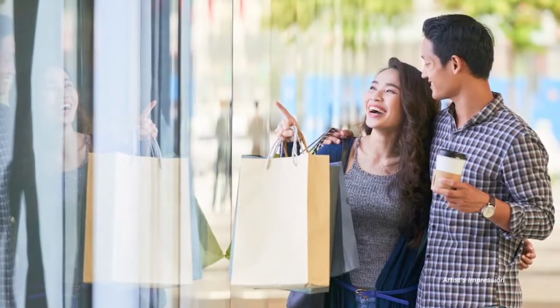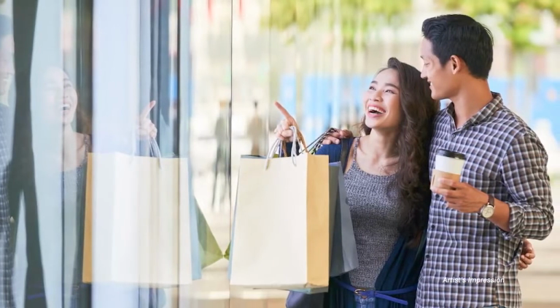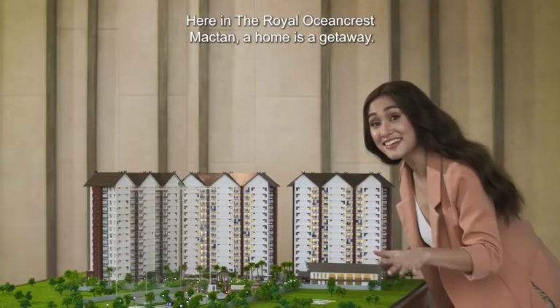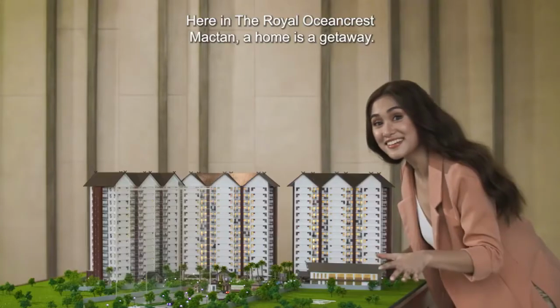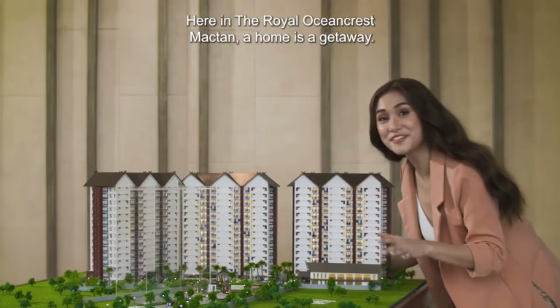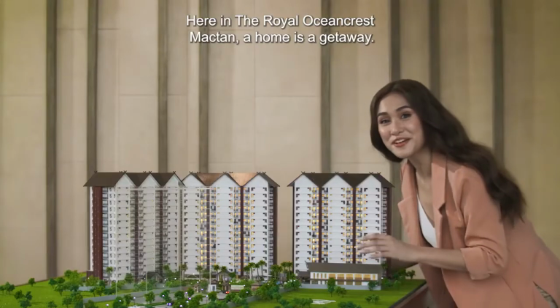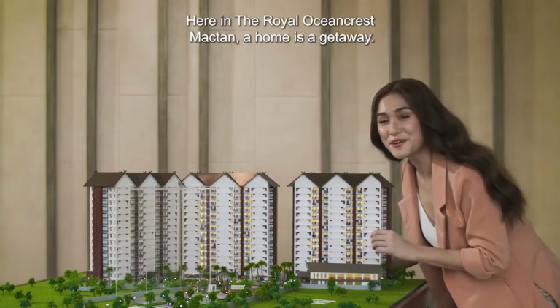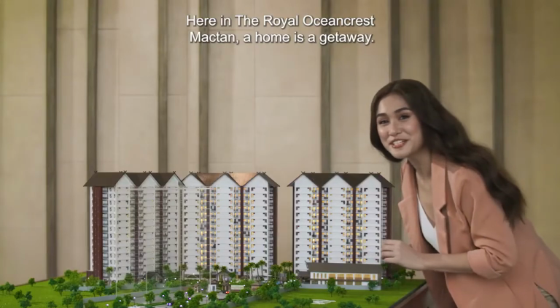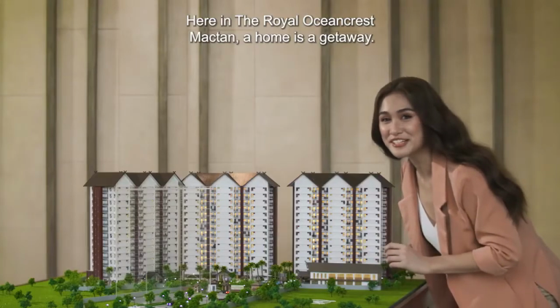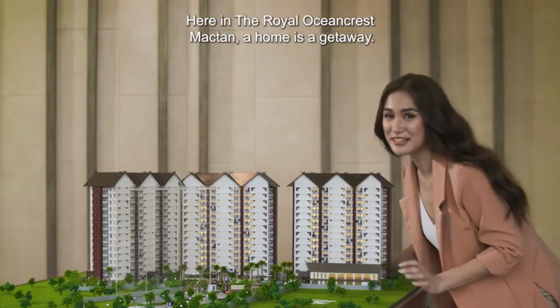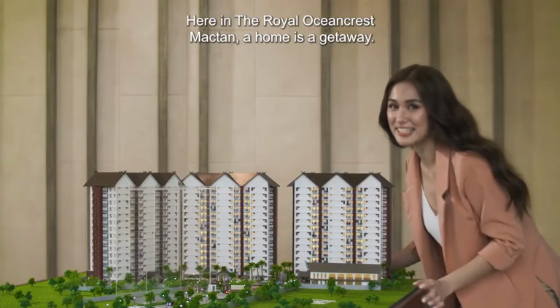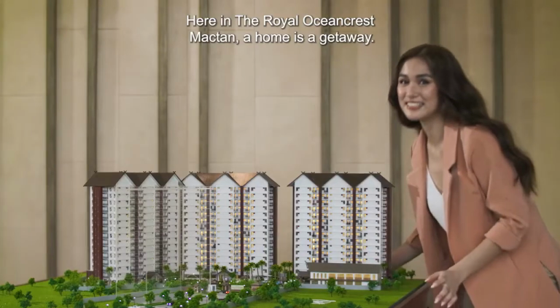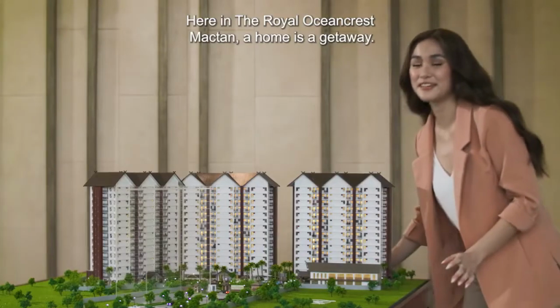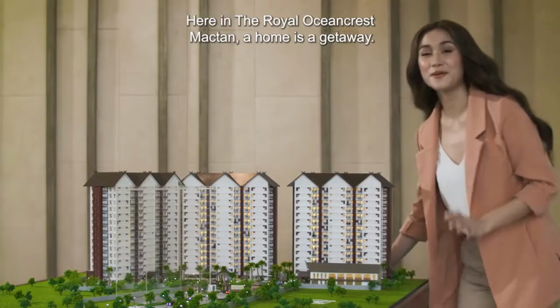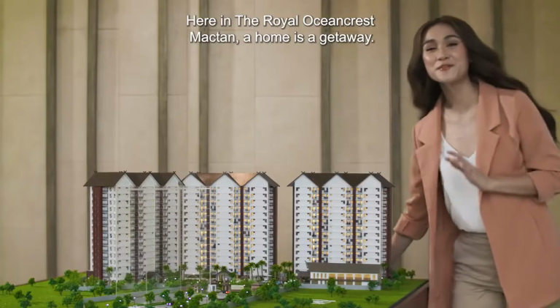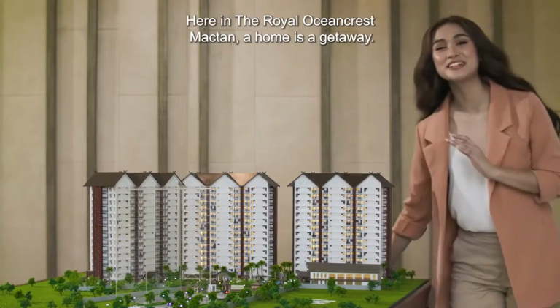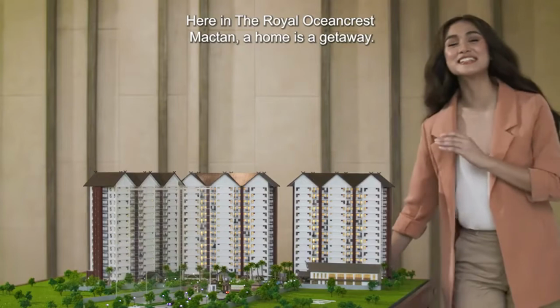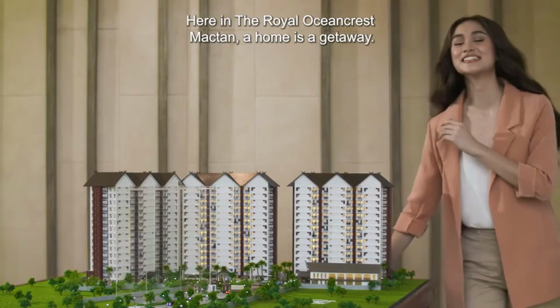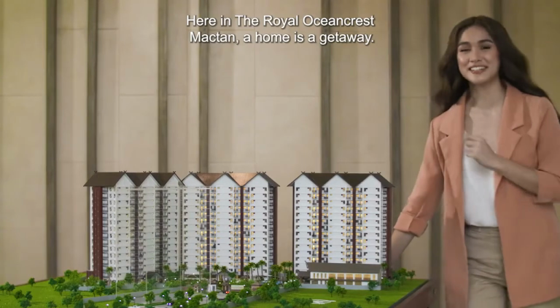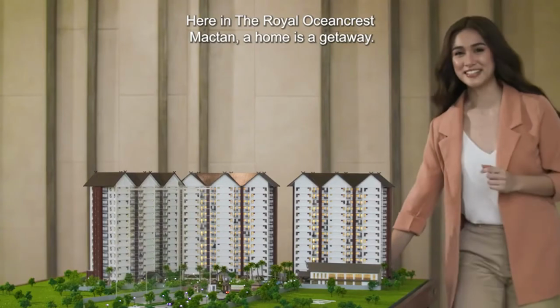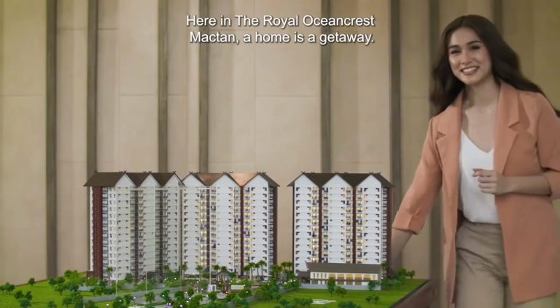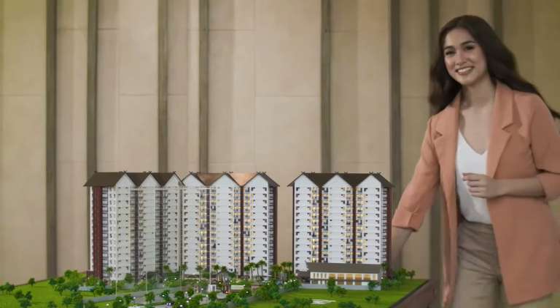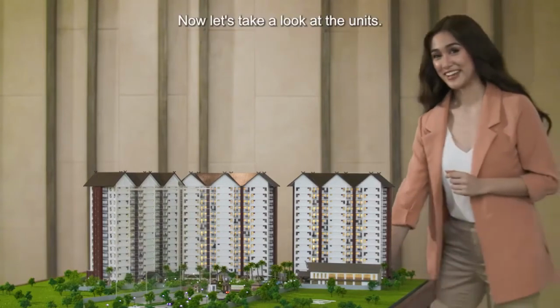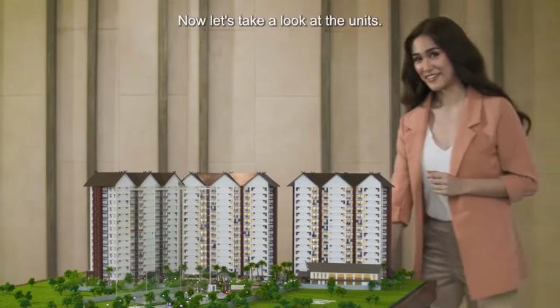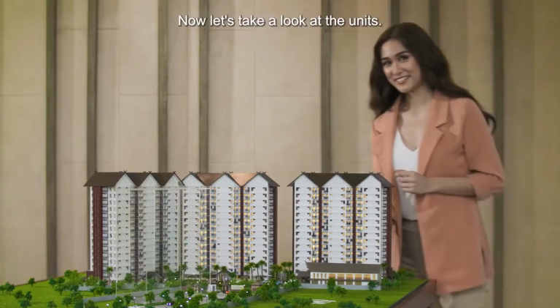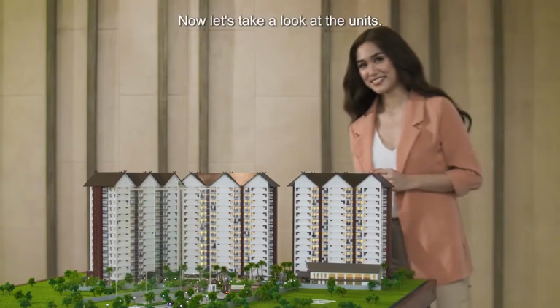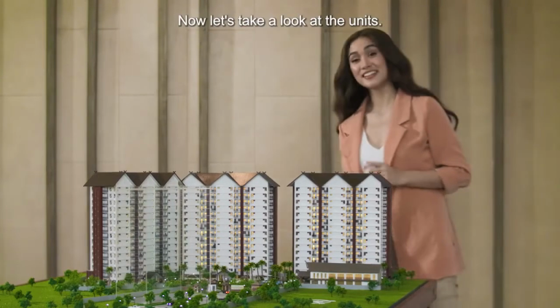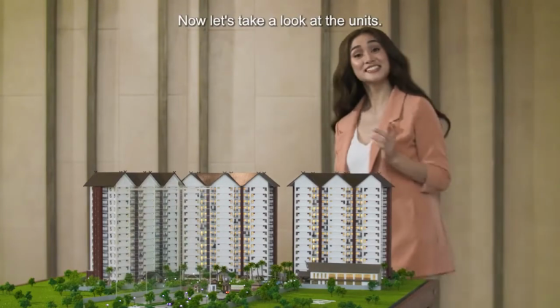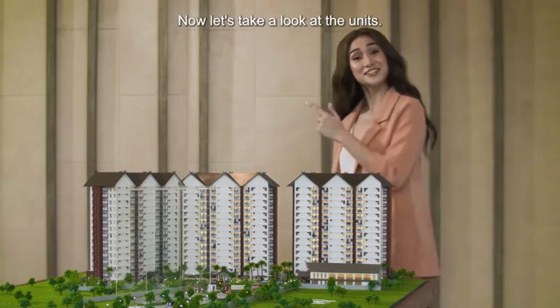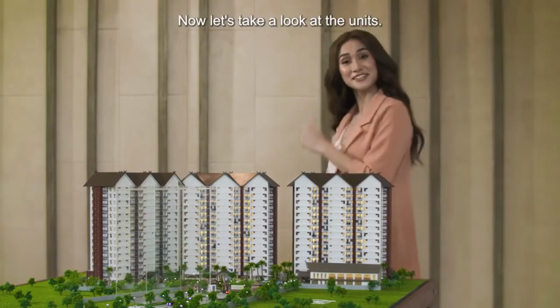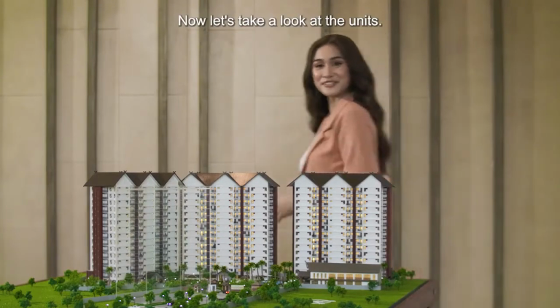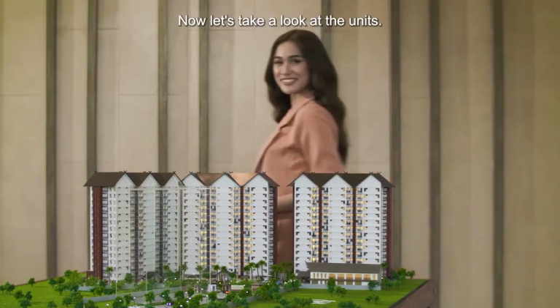Here in the Royal Ocean Crest Maktan, a home is a getaway. Now let's take a look at the units.